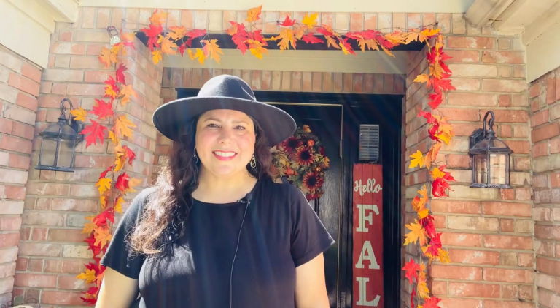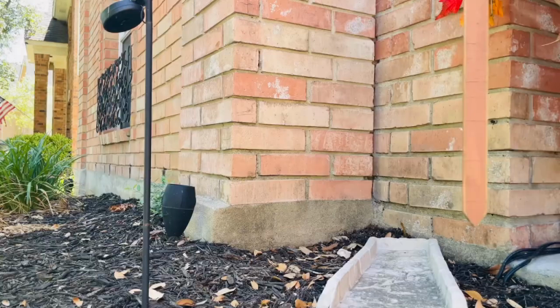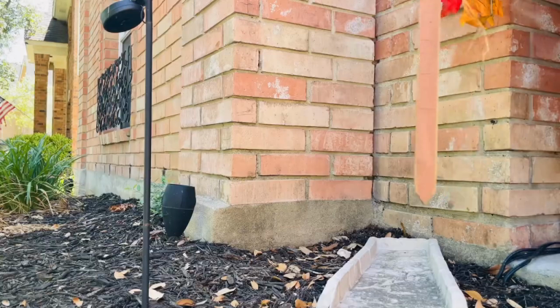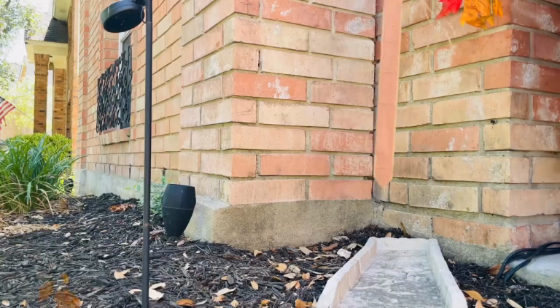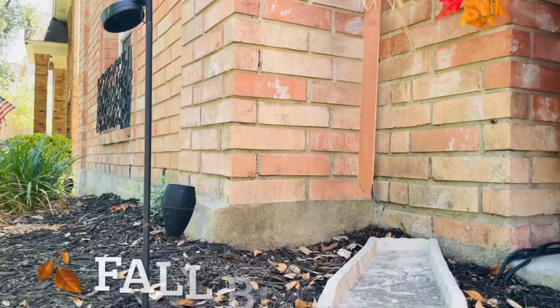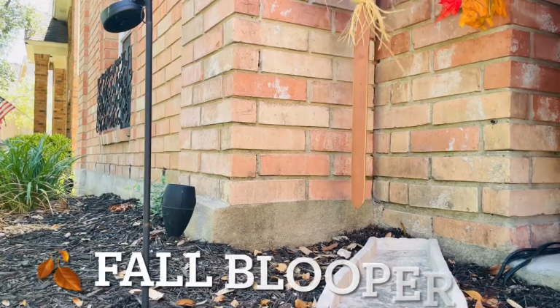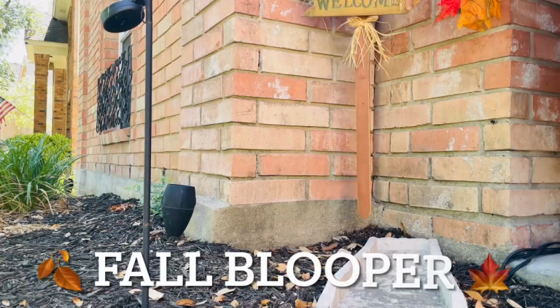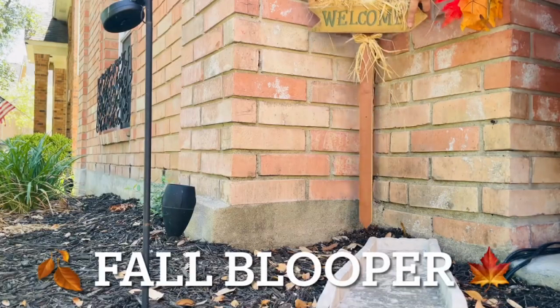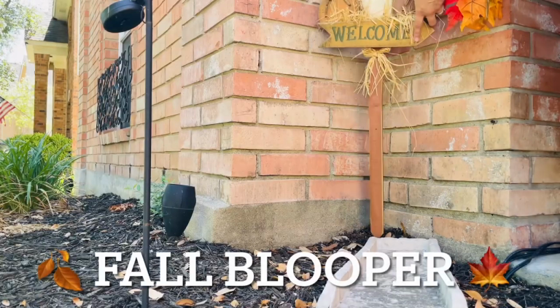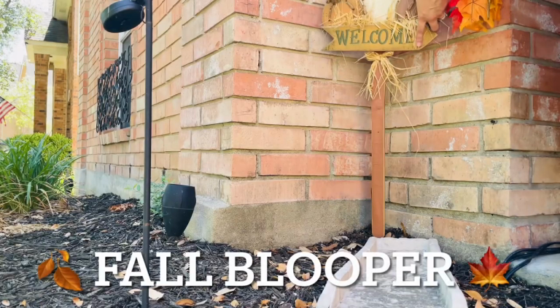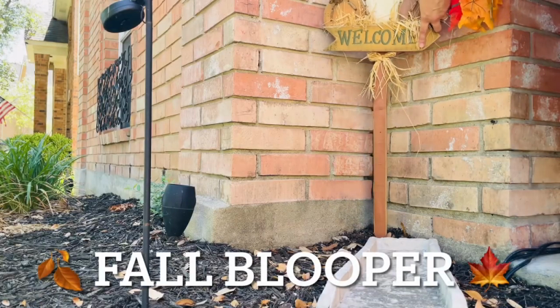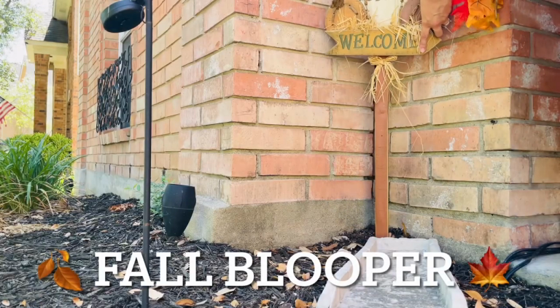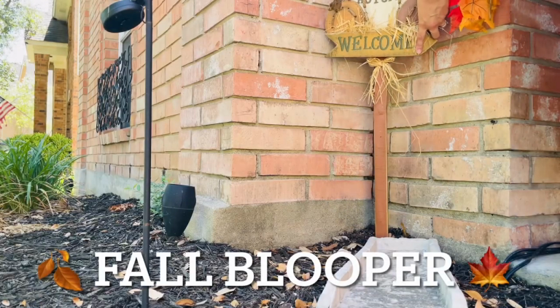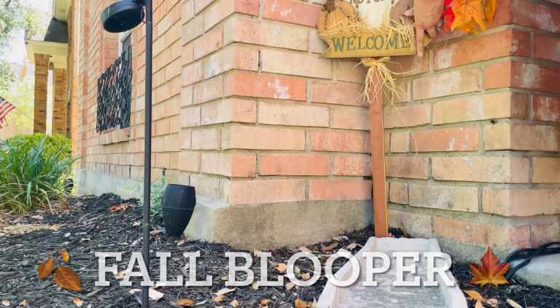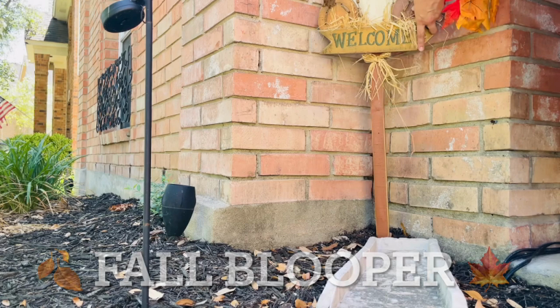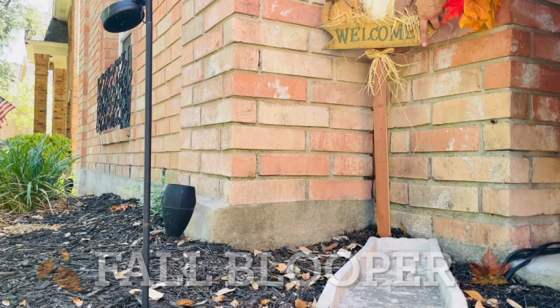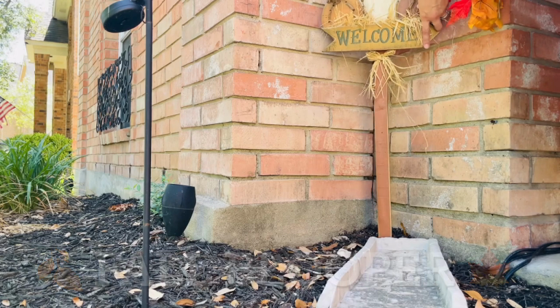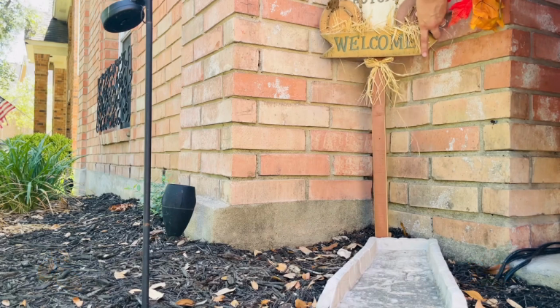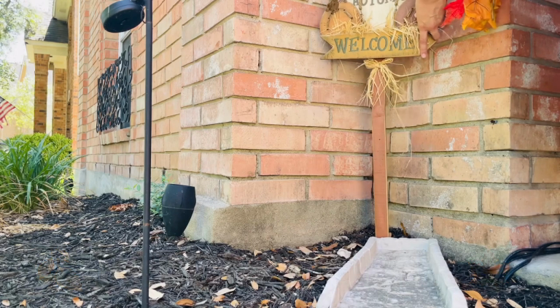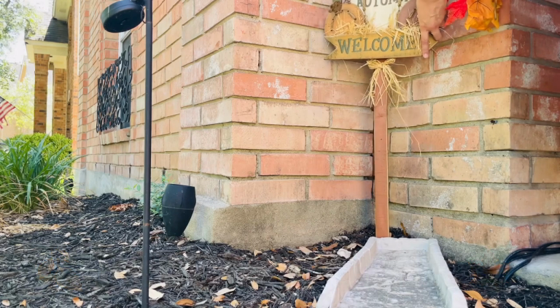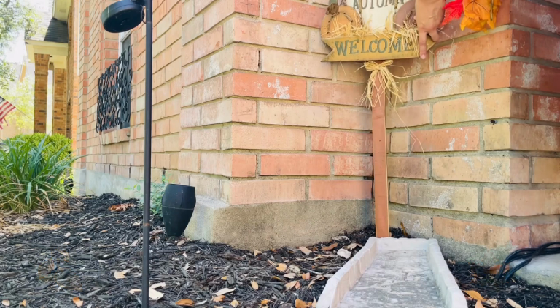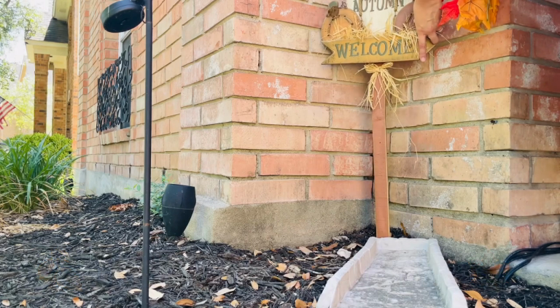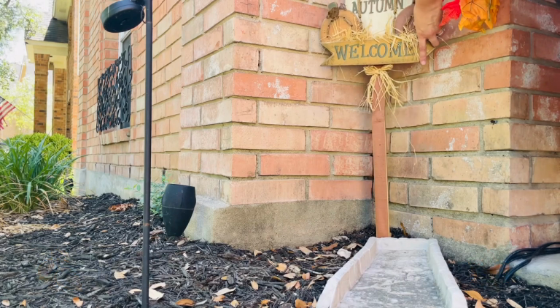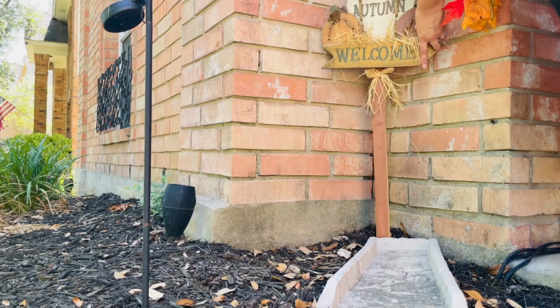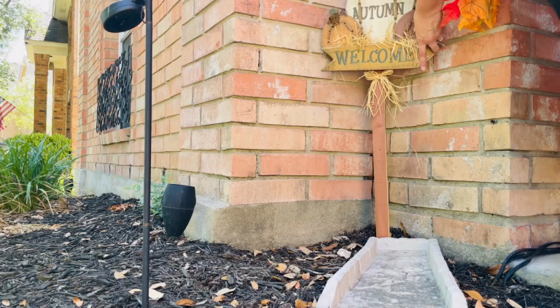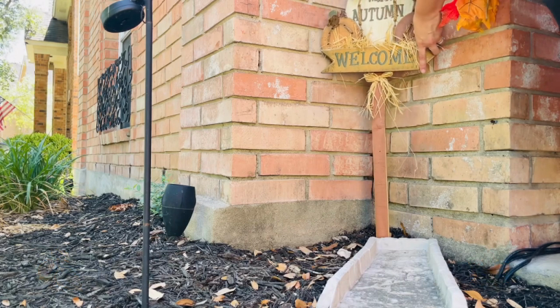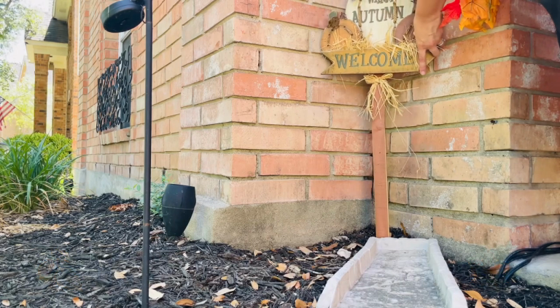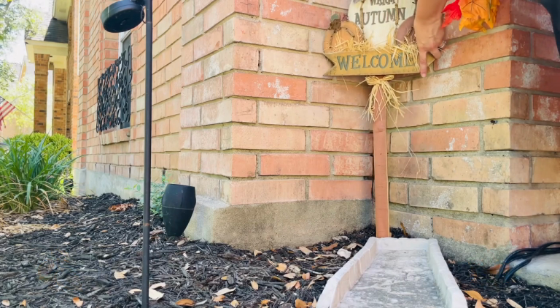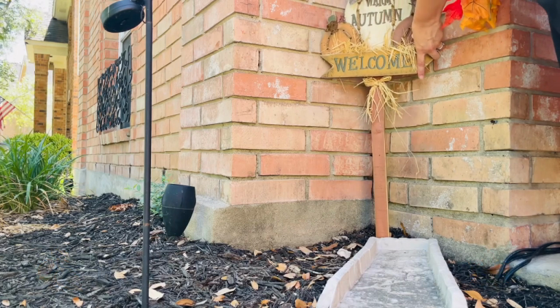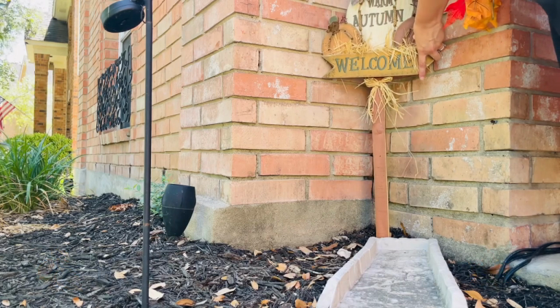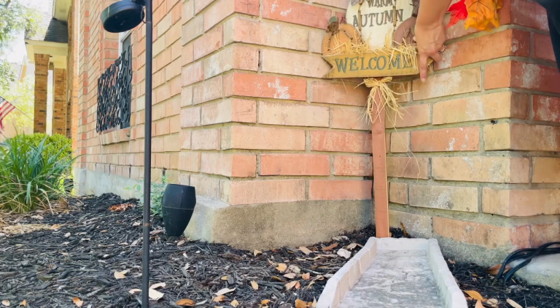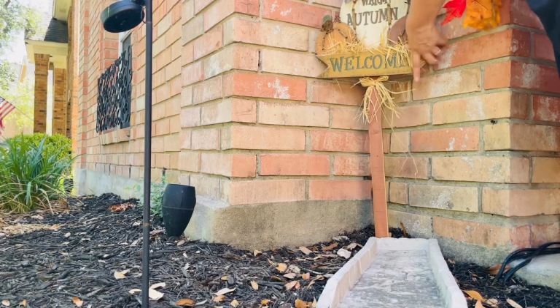Then to this other side, I'll add in this warm autumn welcome sign.